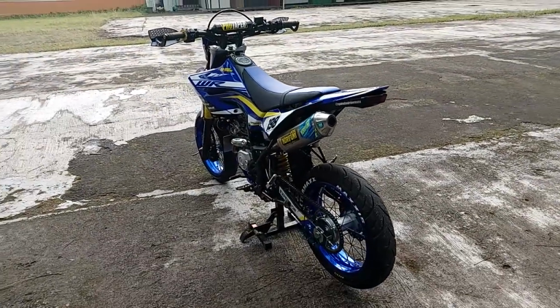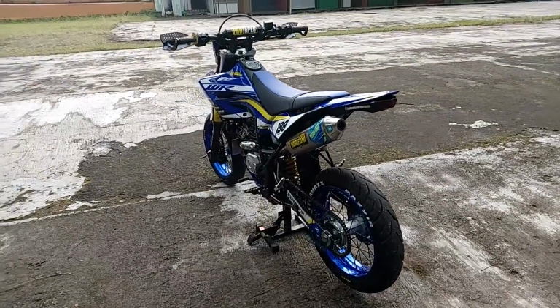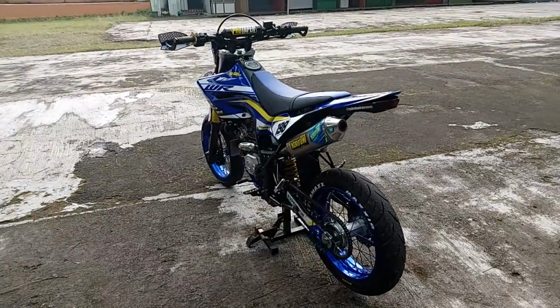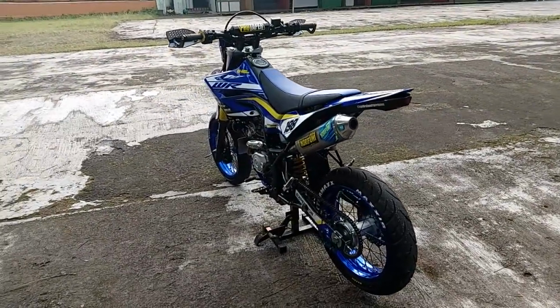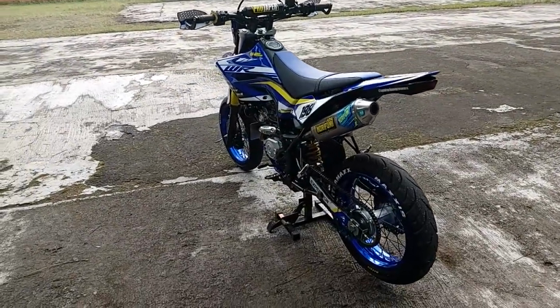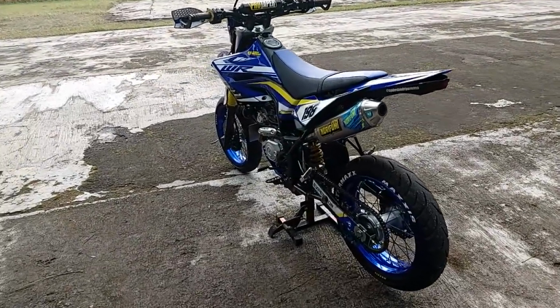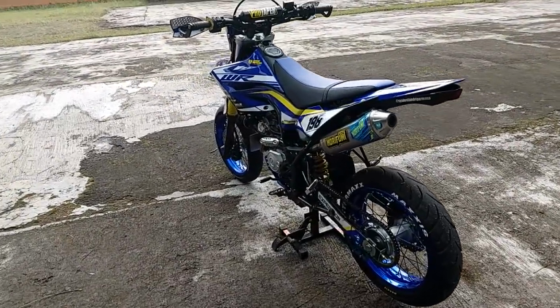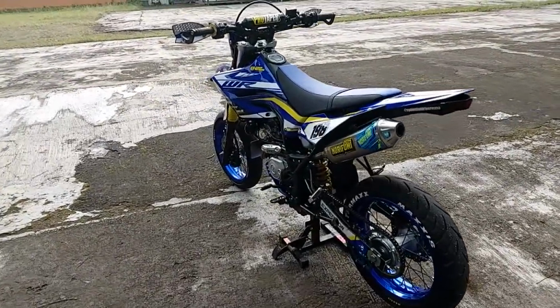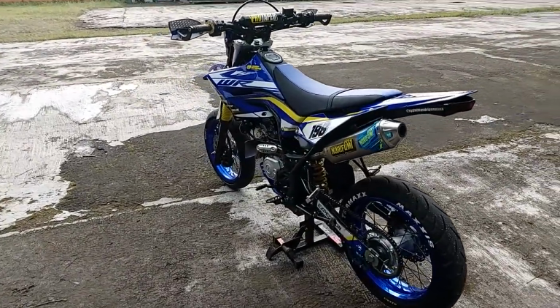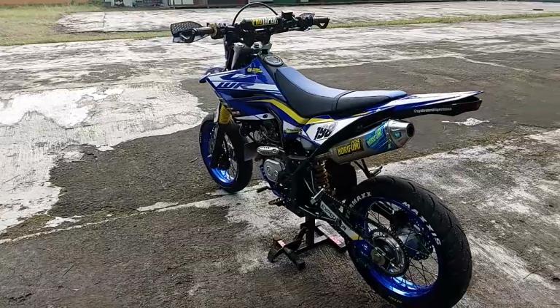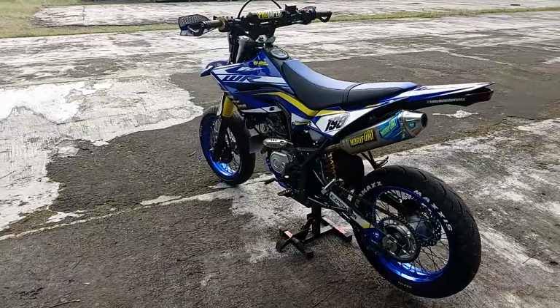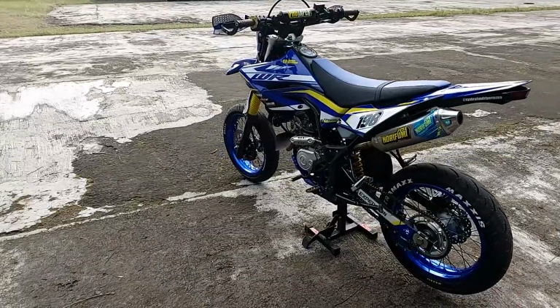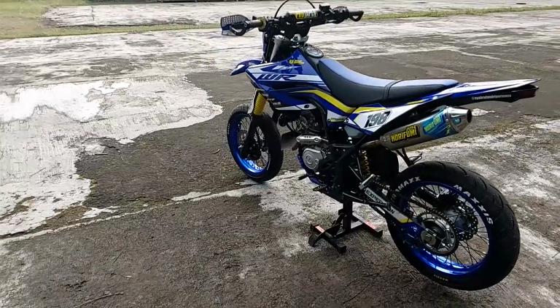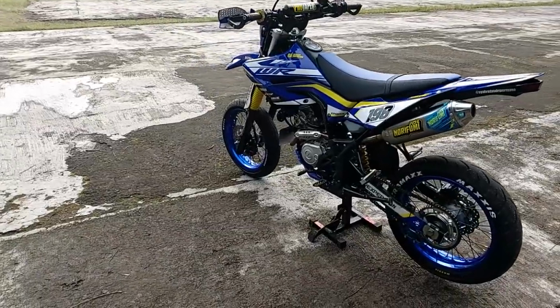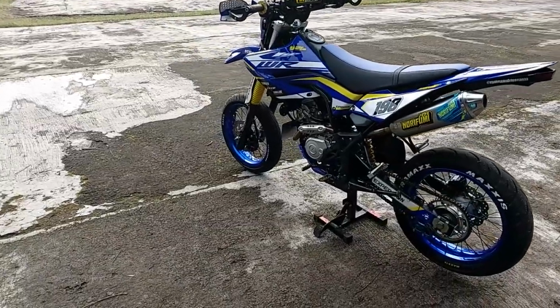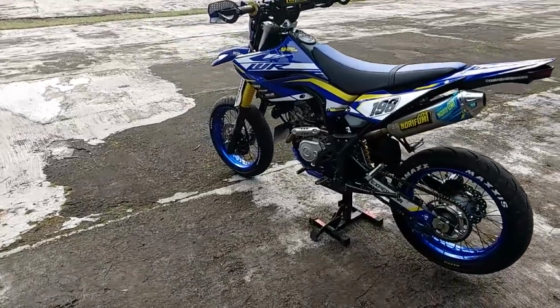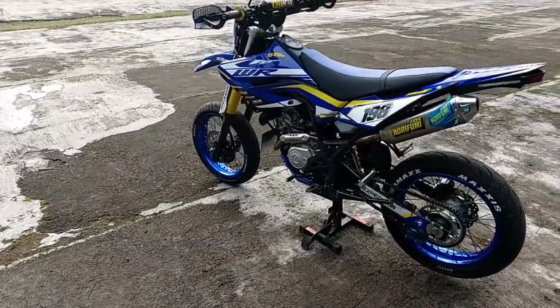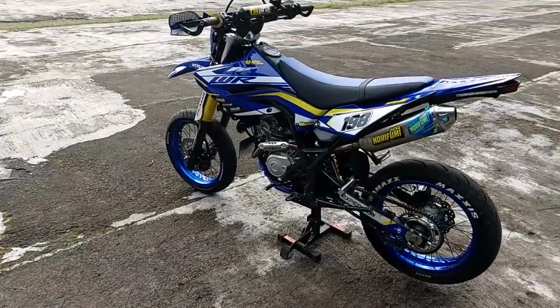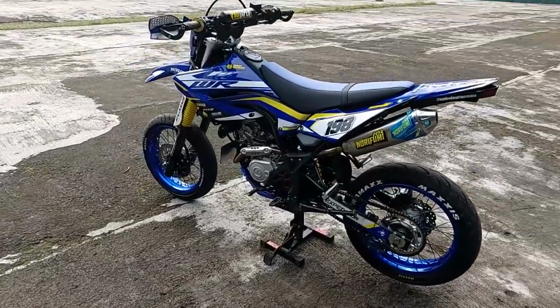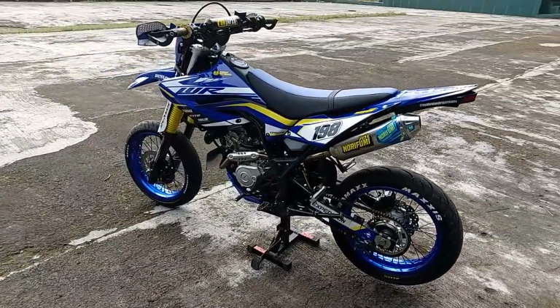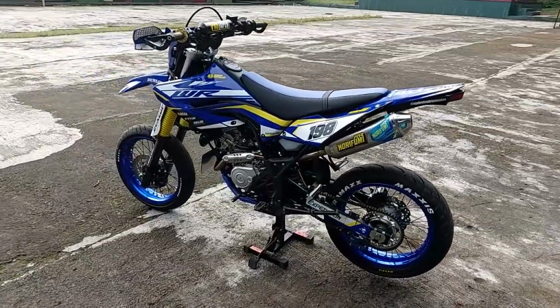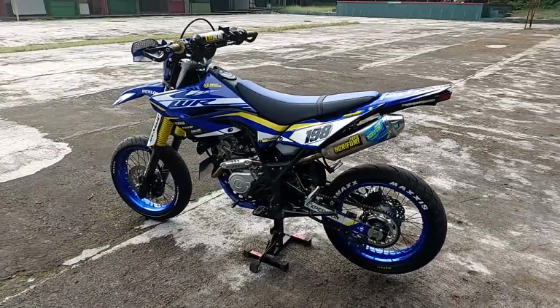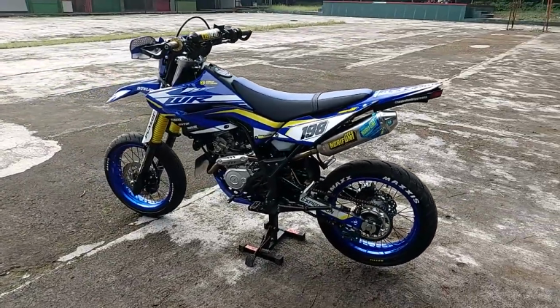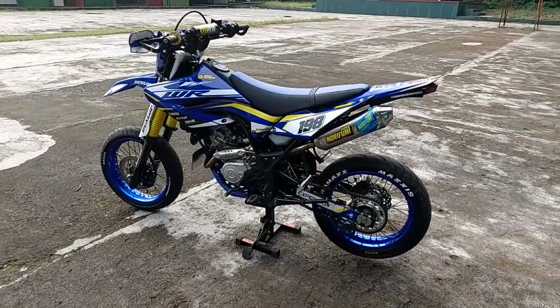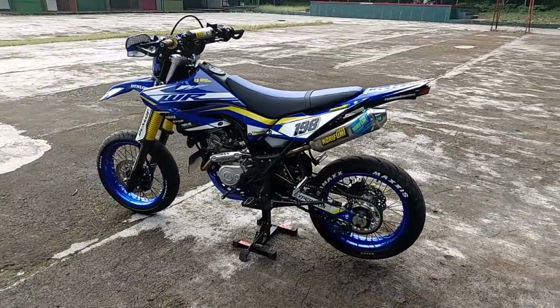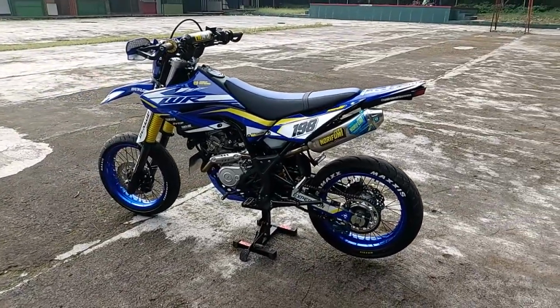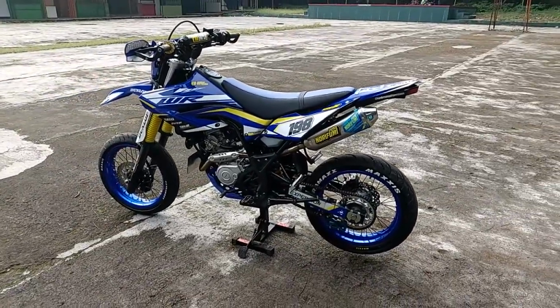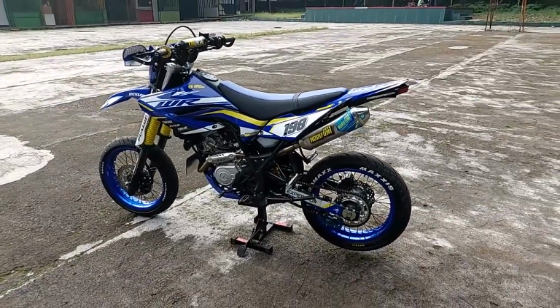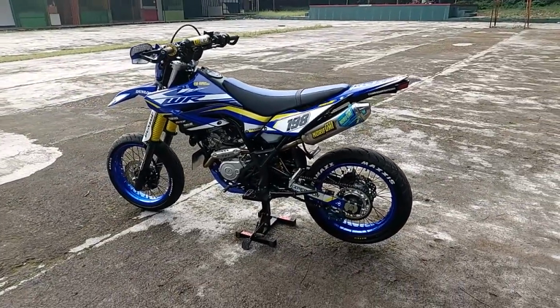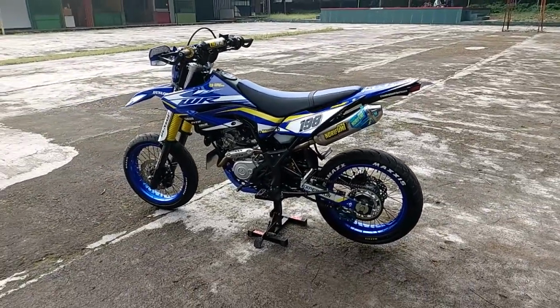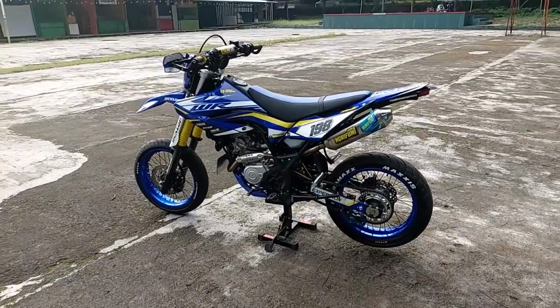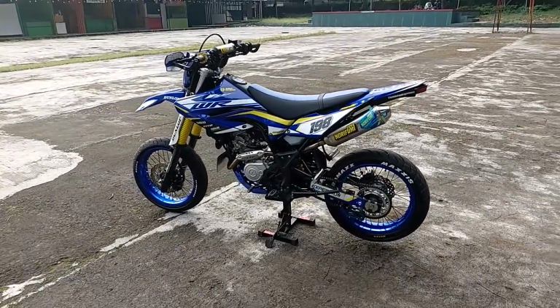Mantep juga sih dibikin supermoto kayak gini. Emang WR basicnya kayaknya ke supermoto, lebih ke sumo.